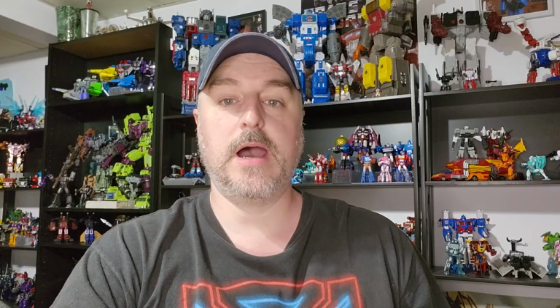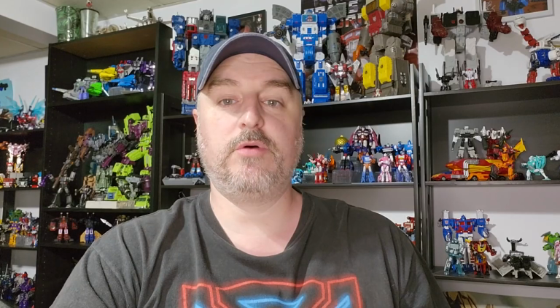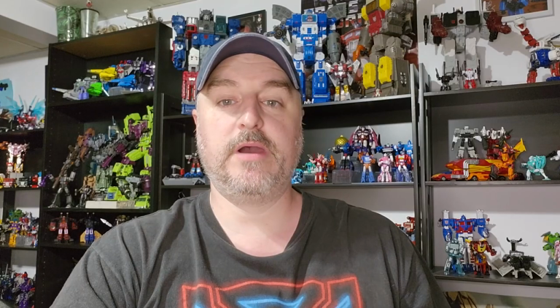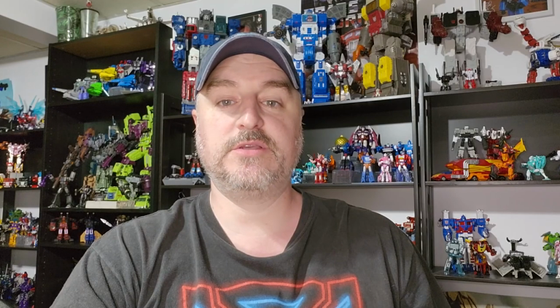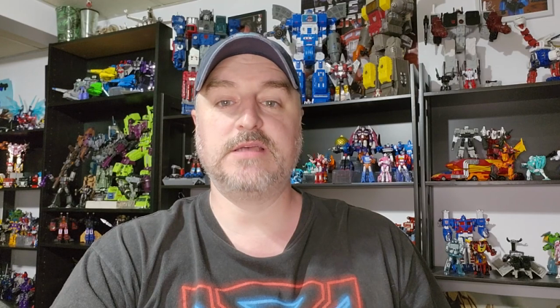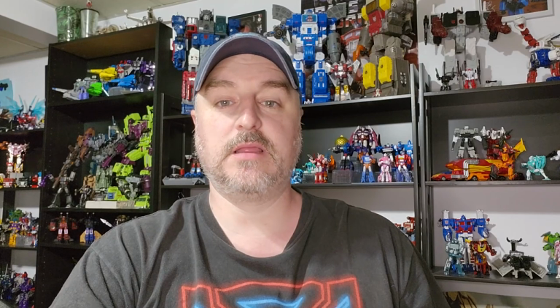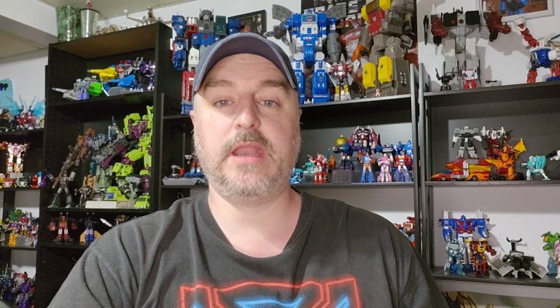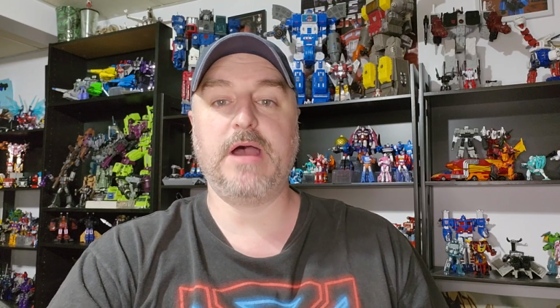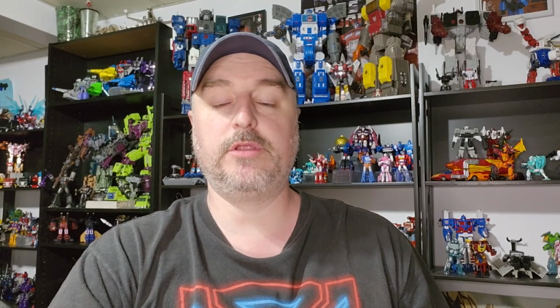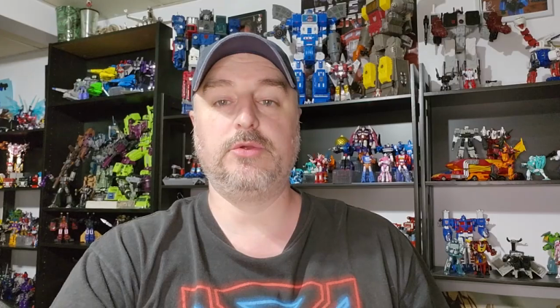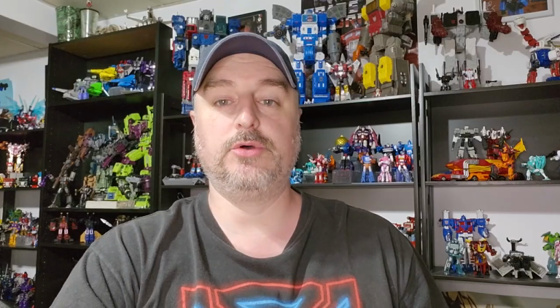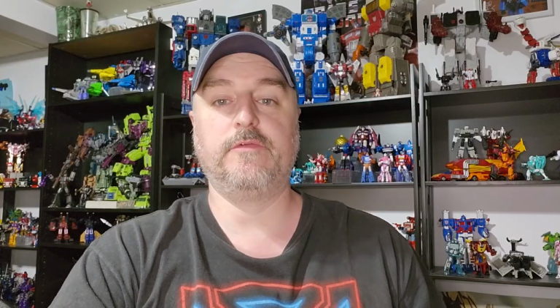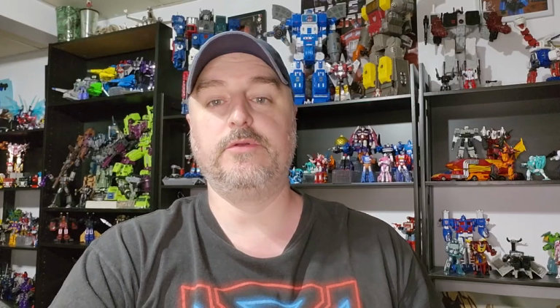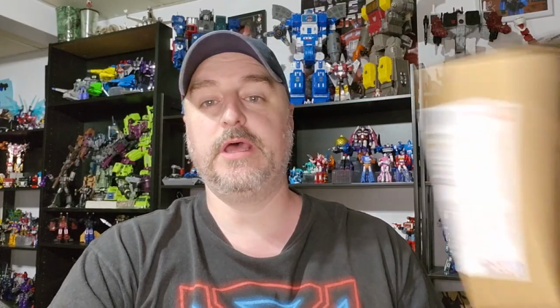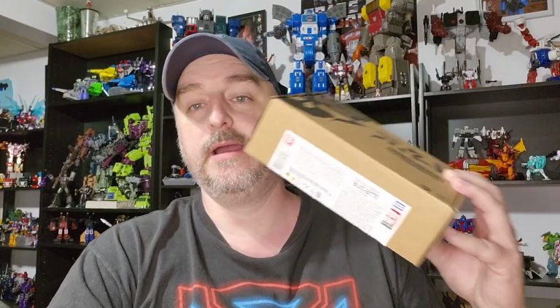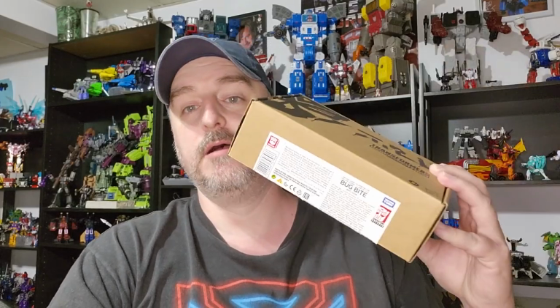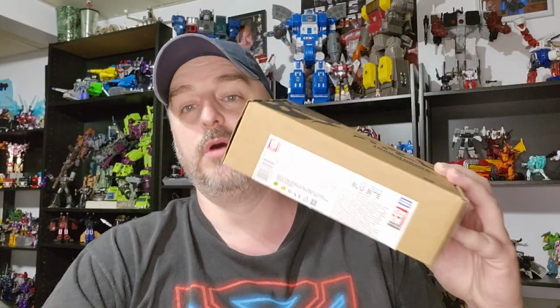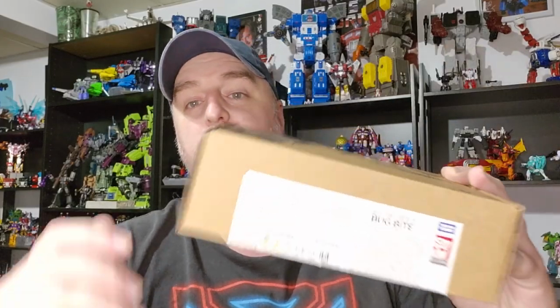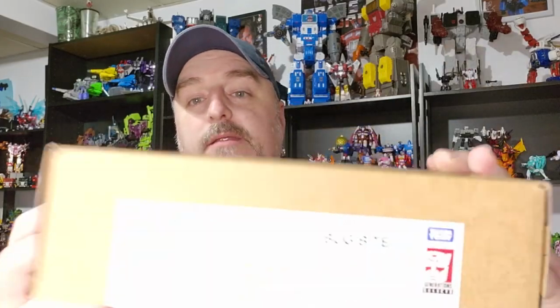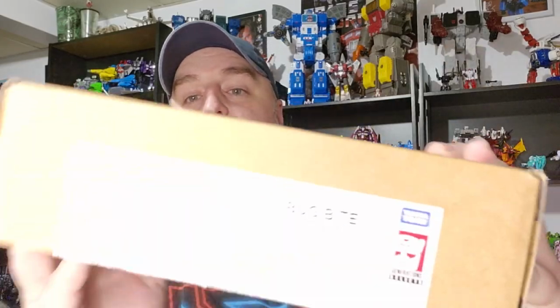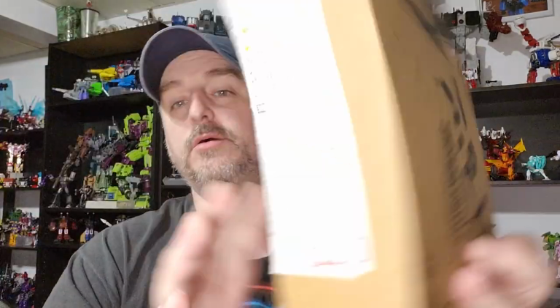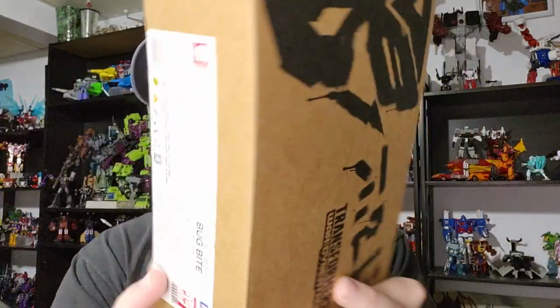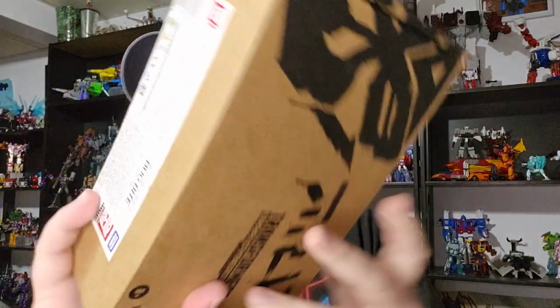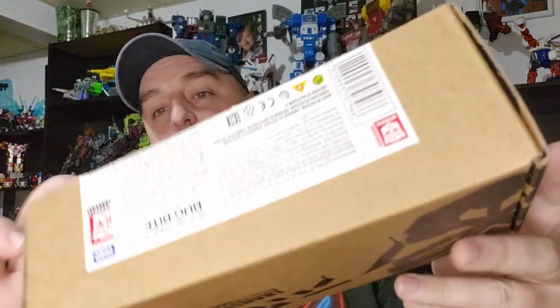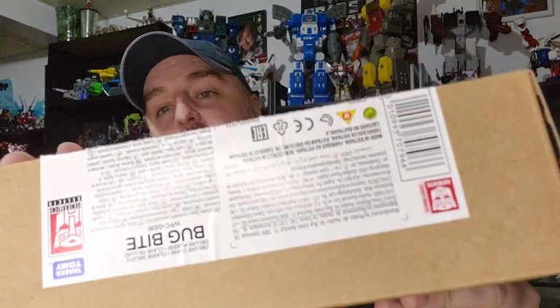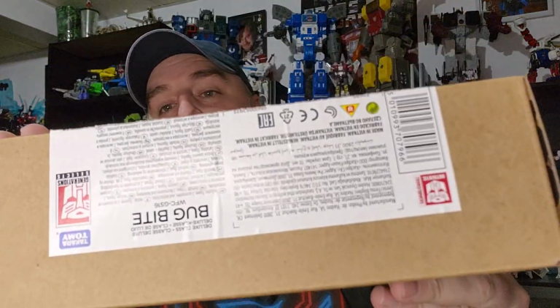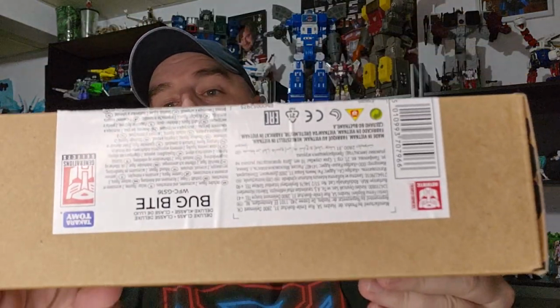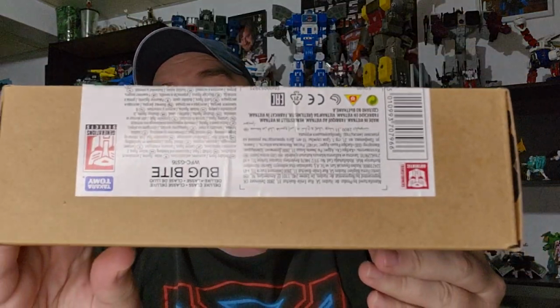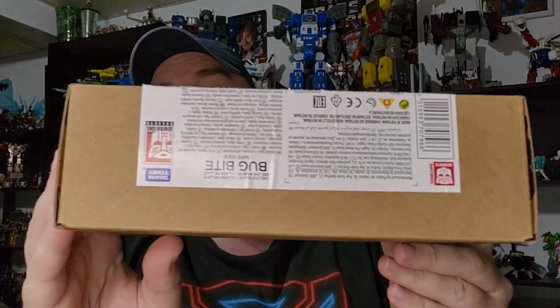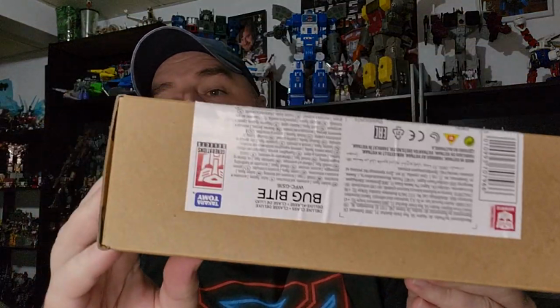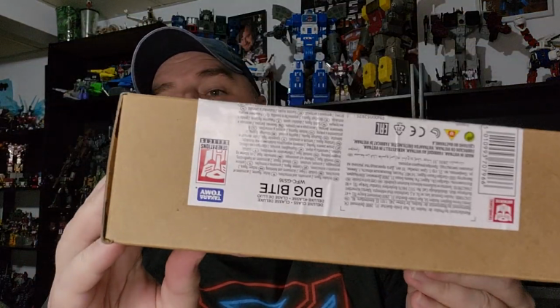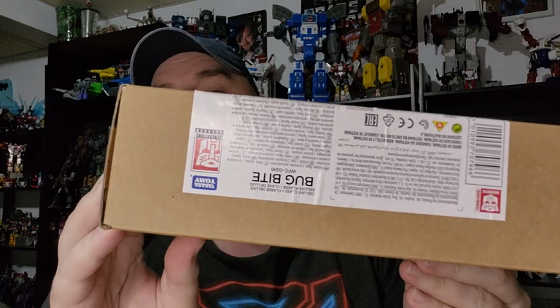Hi everyone, my name is Raziel K and I'm back with another toy review today. Bug Bite.